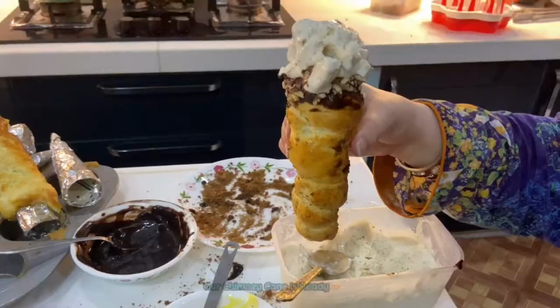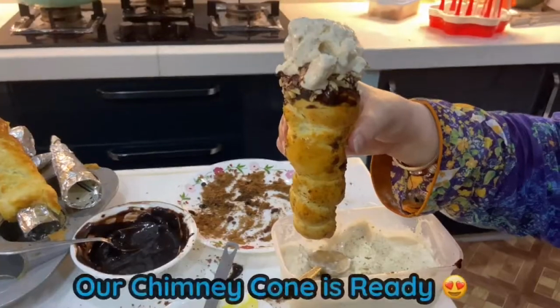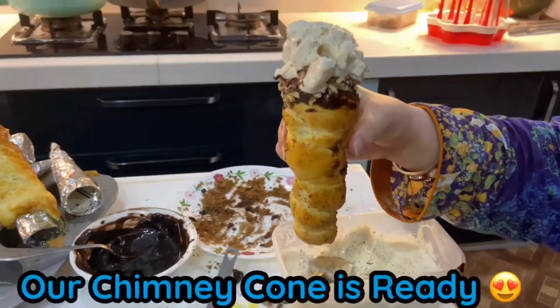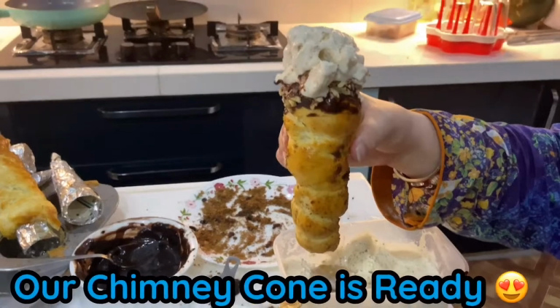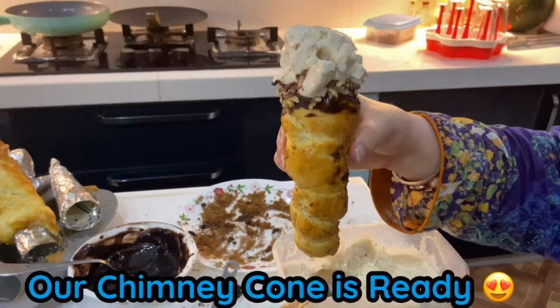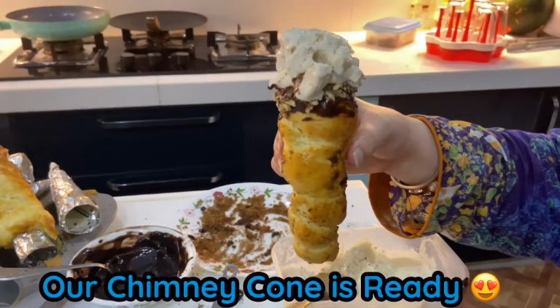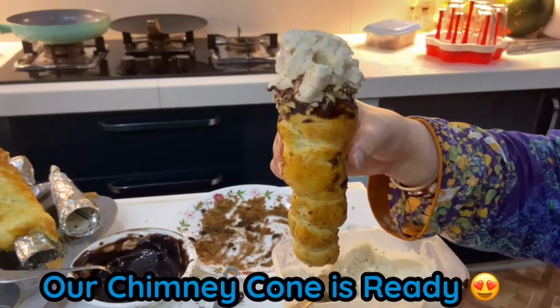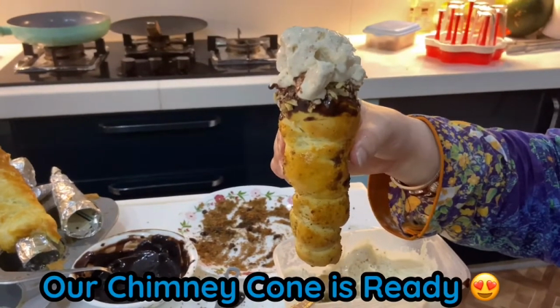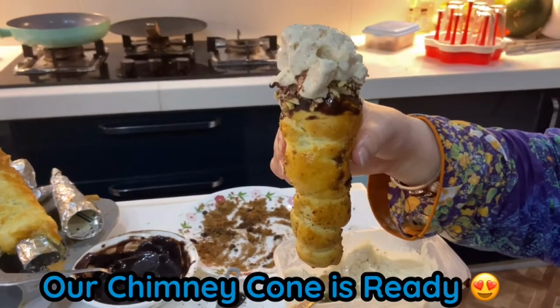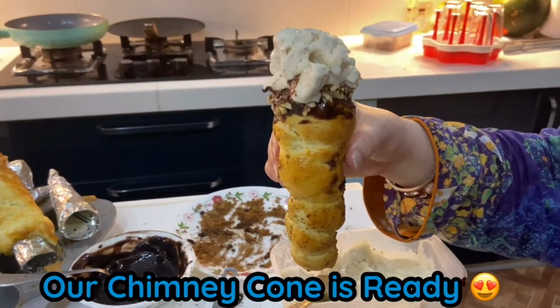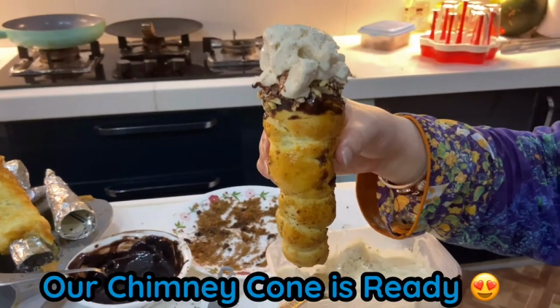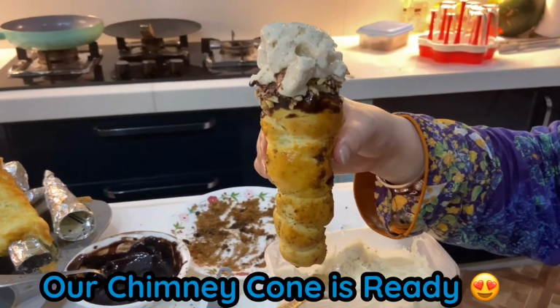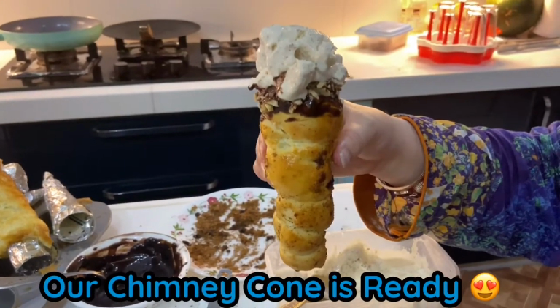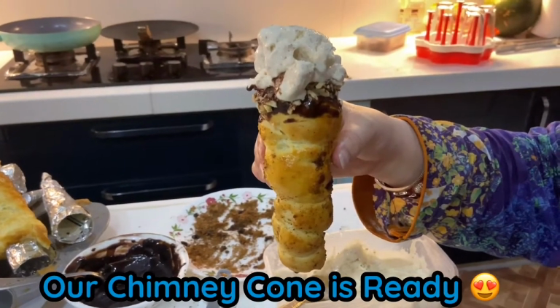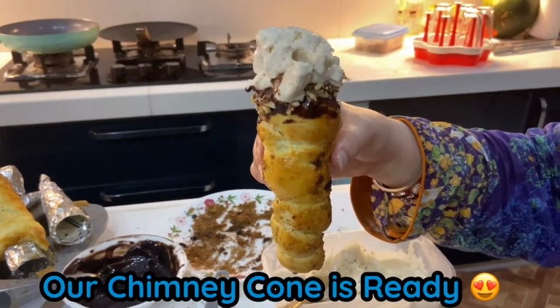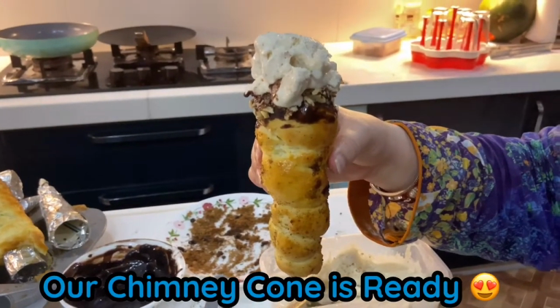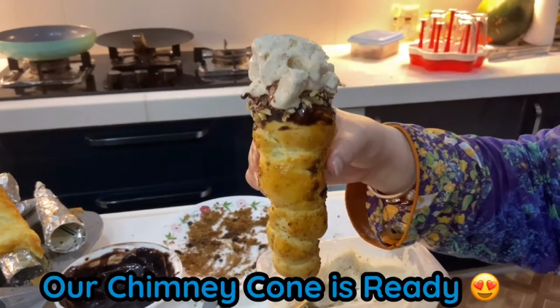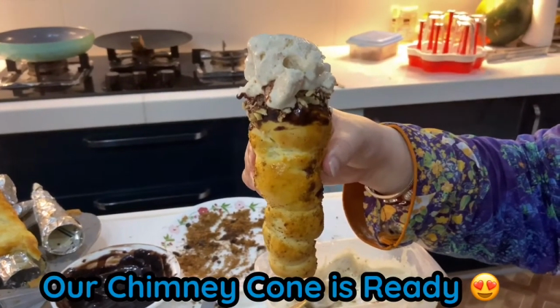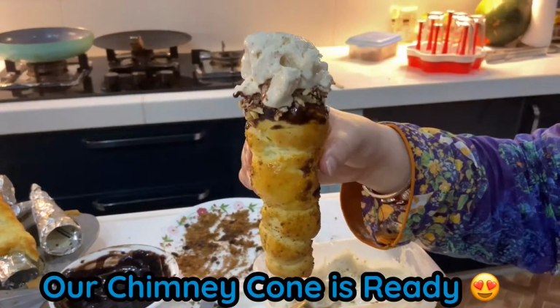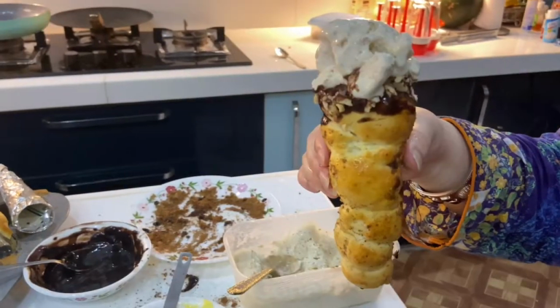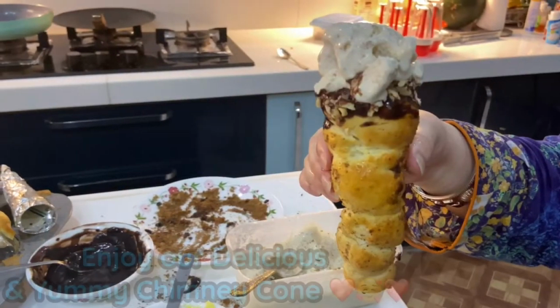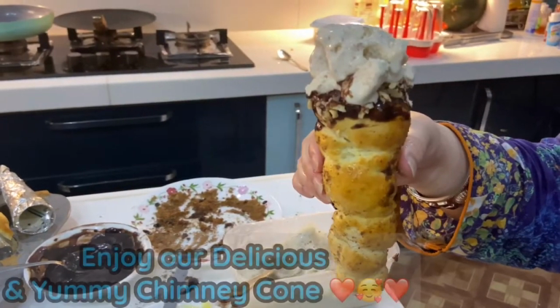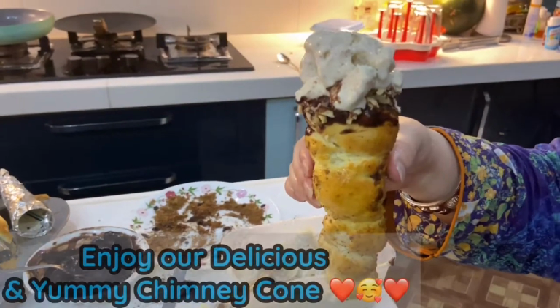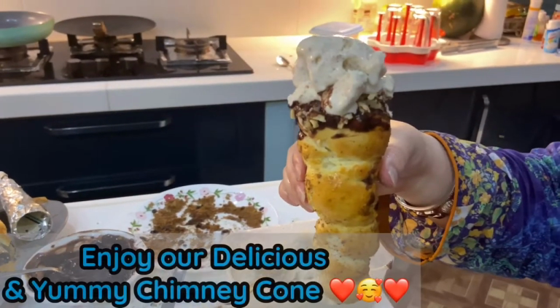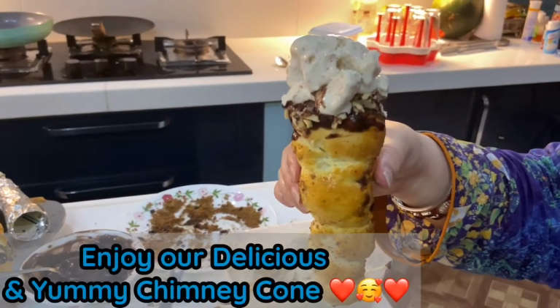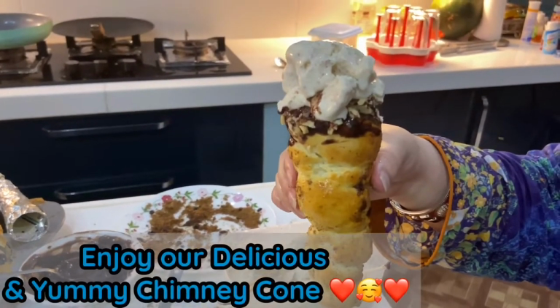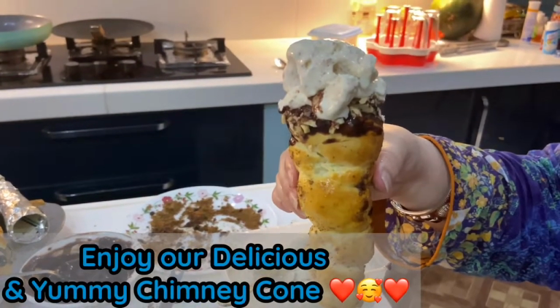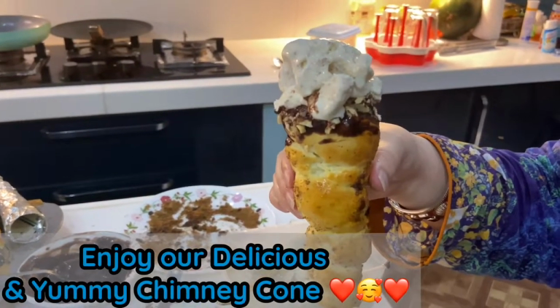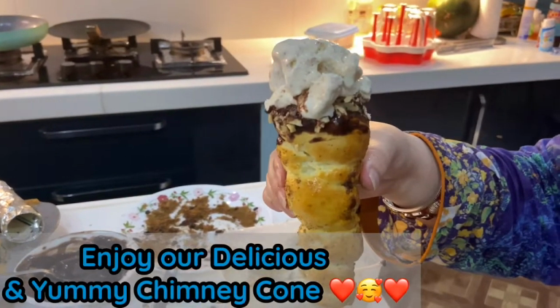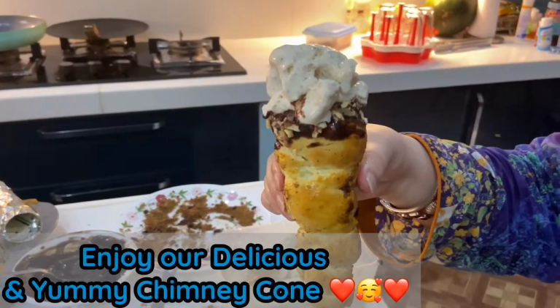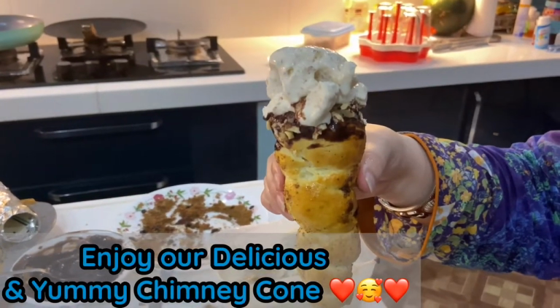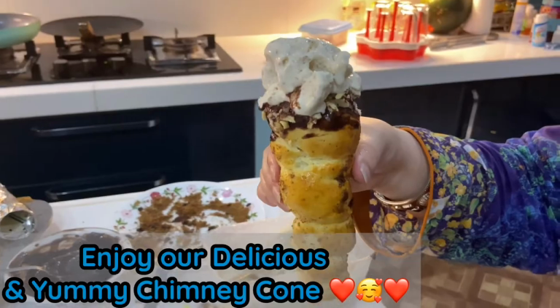Chimney cone is ready! Enjoy the delicious cone.